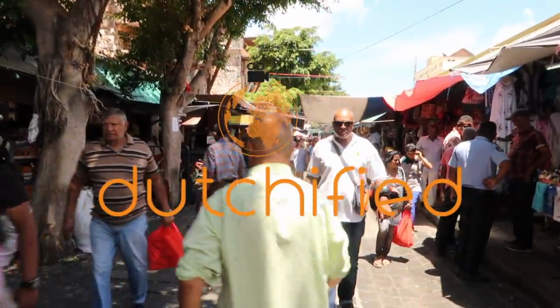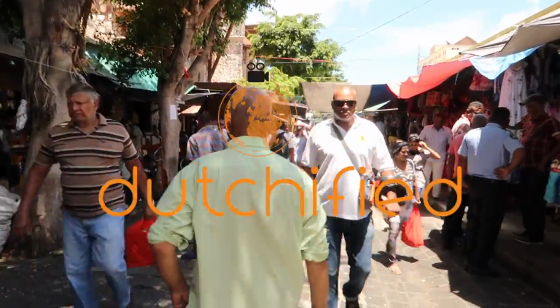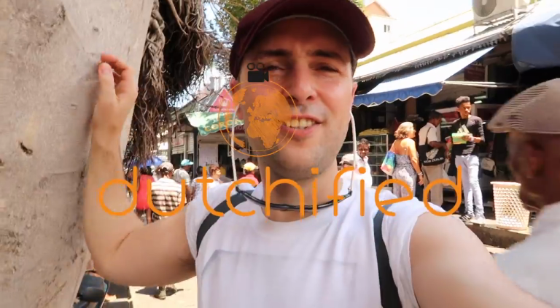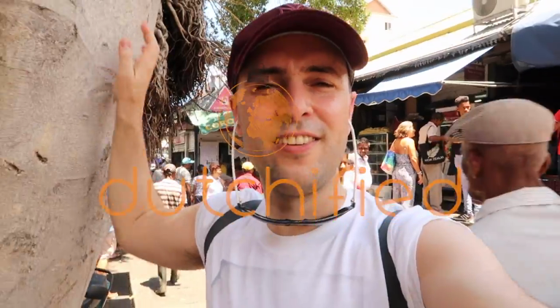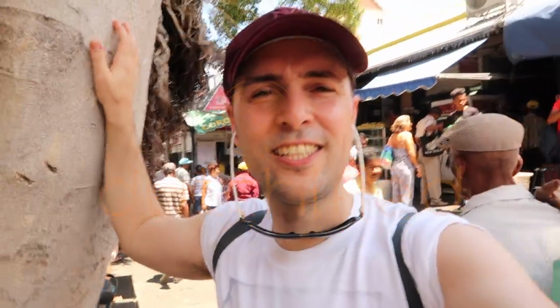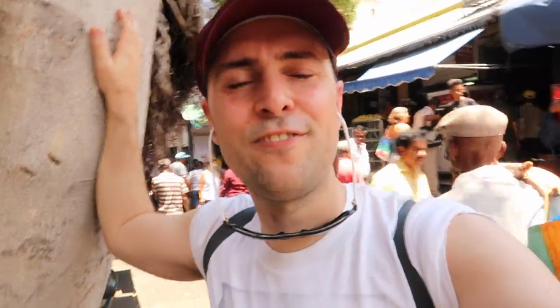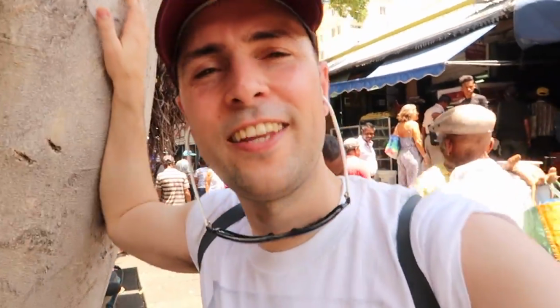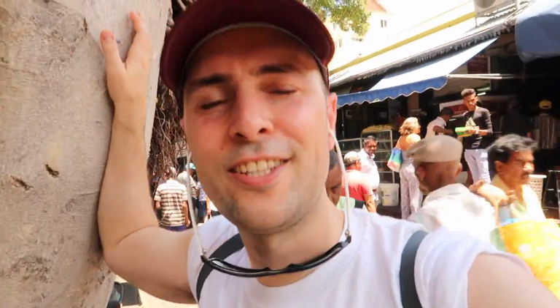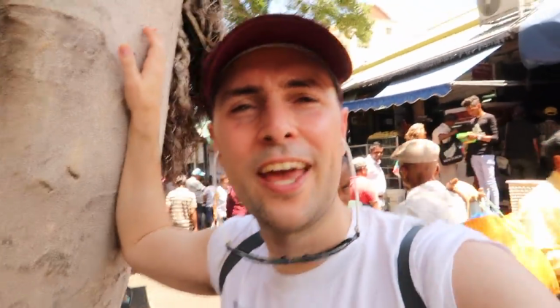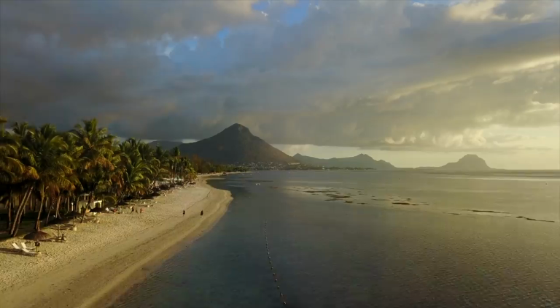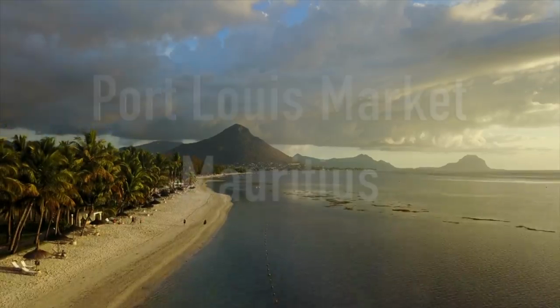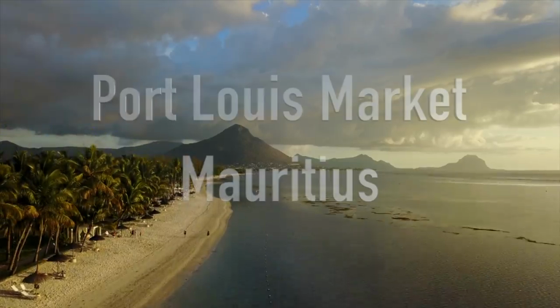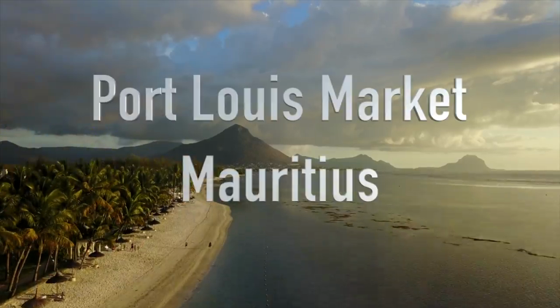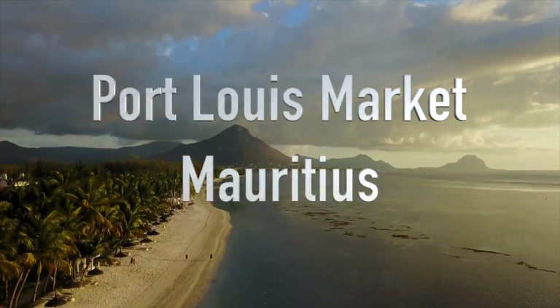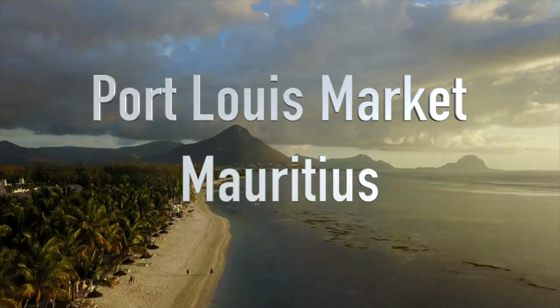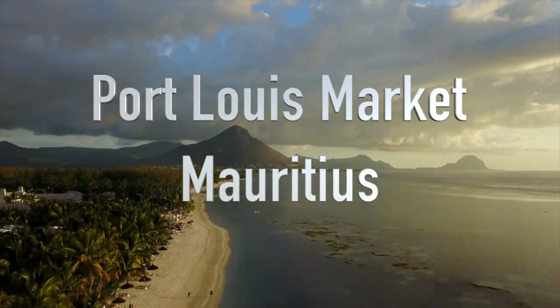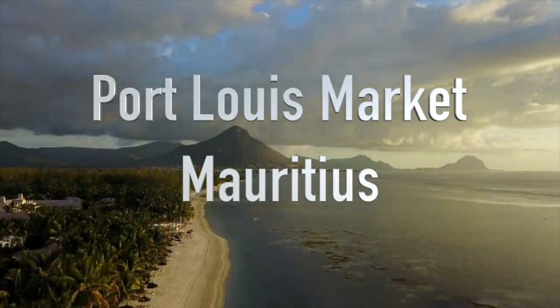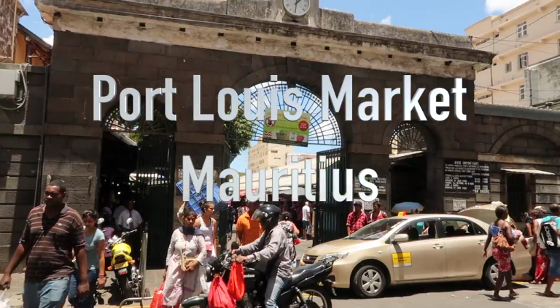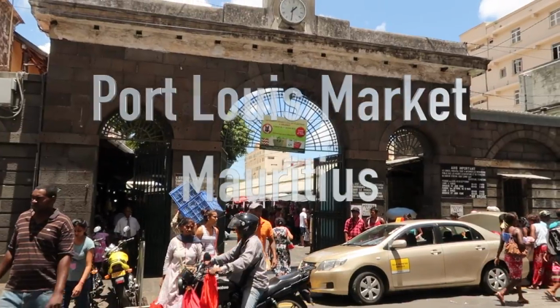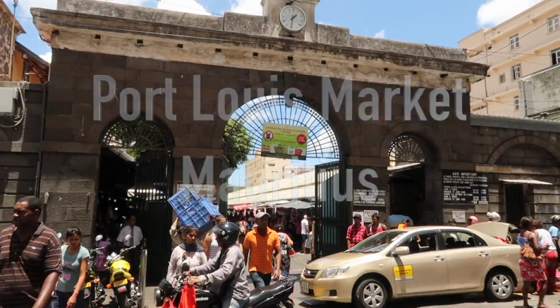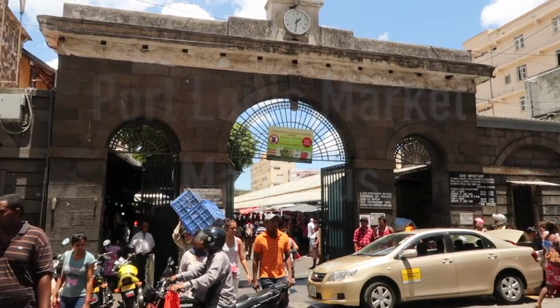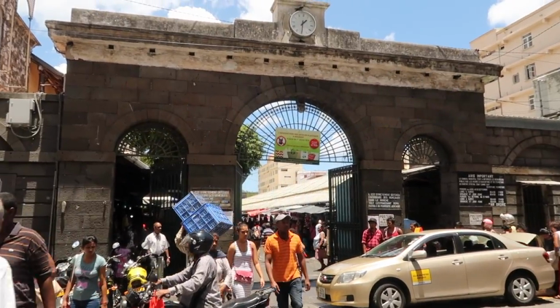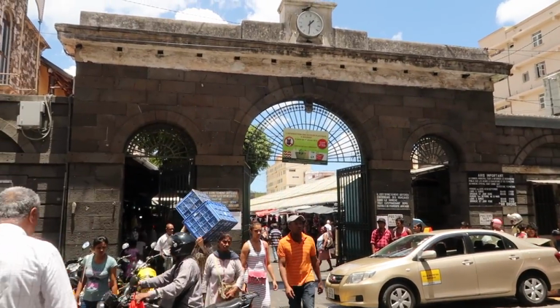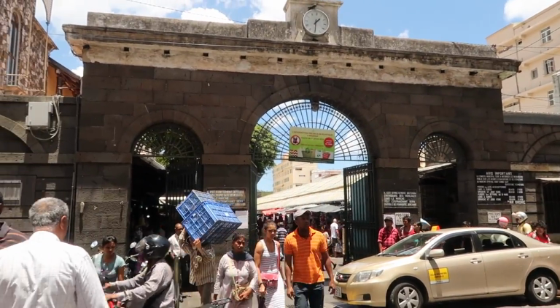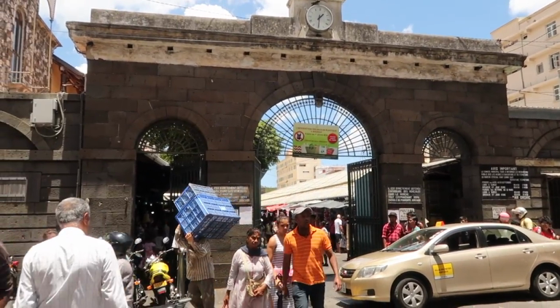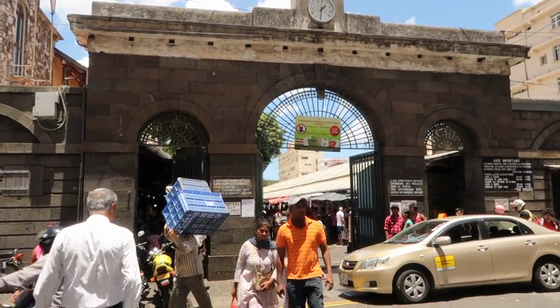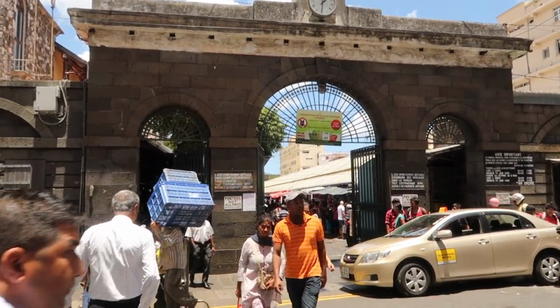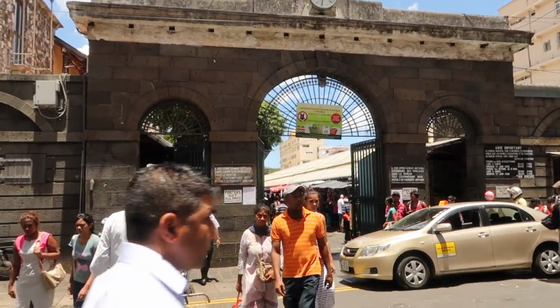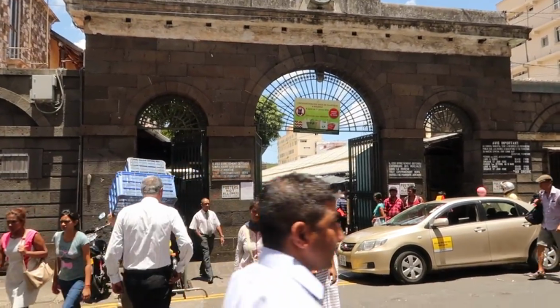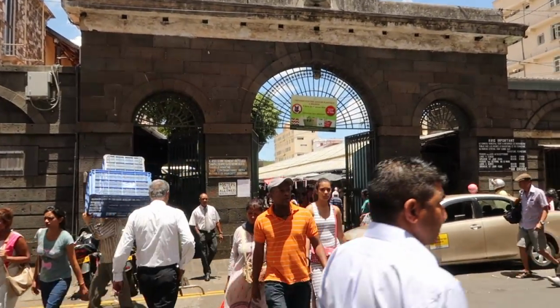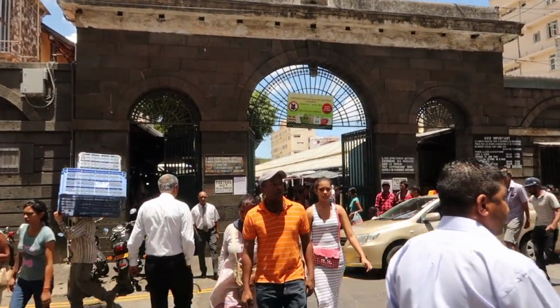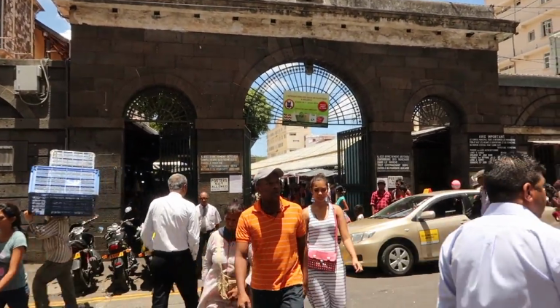Hey fellow travellers, Dutchified here. Today we're in Mauritius, at the Central Market in Port Louis, which is the centre and the capital of Mauritius.